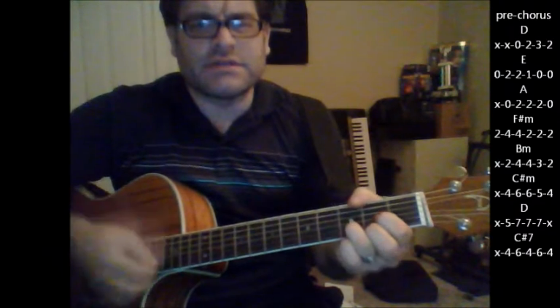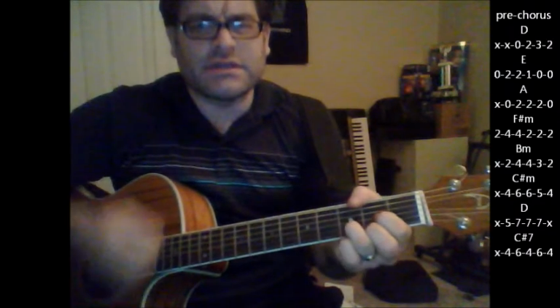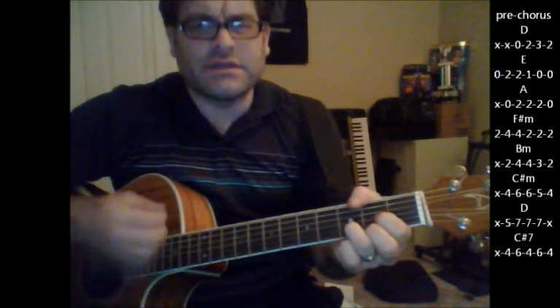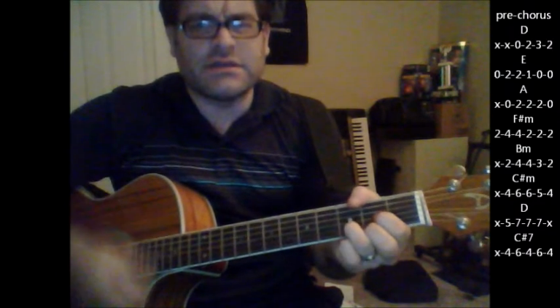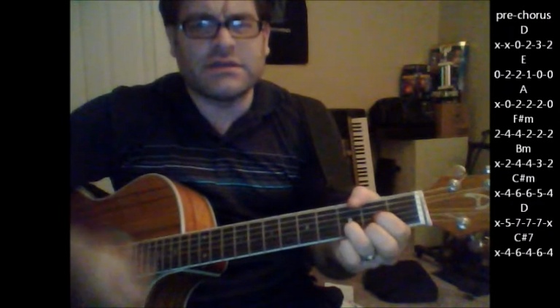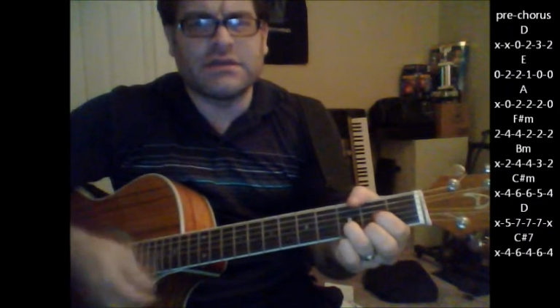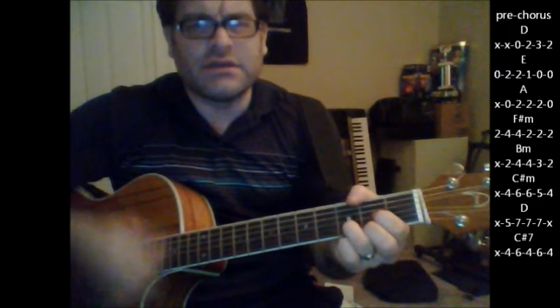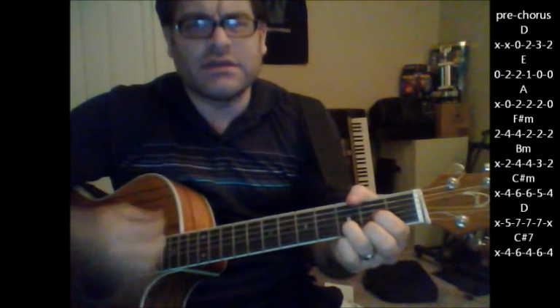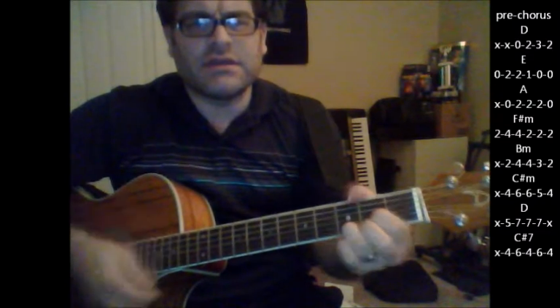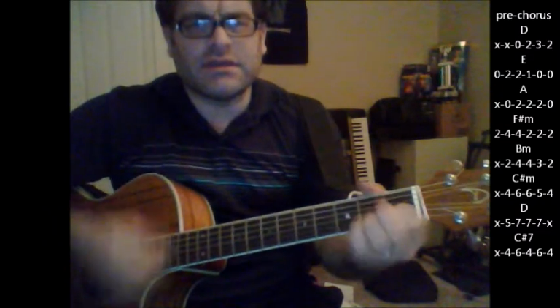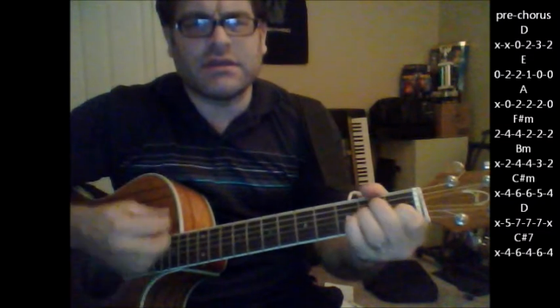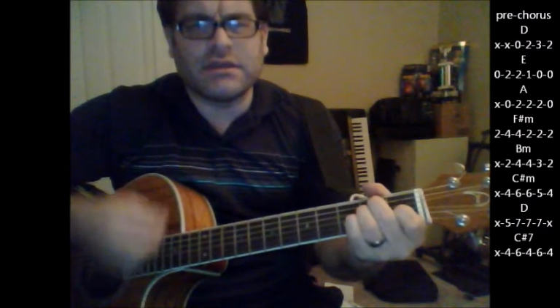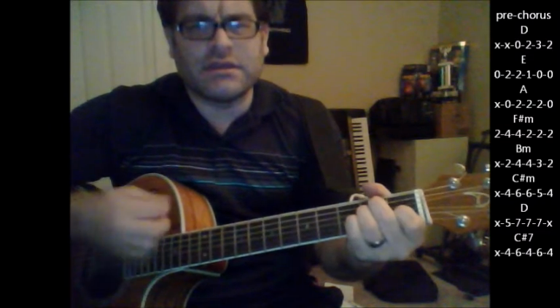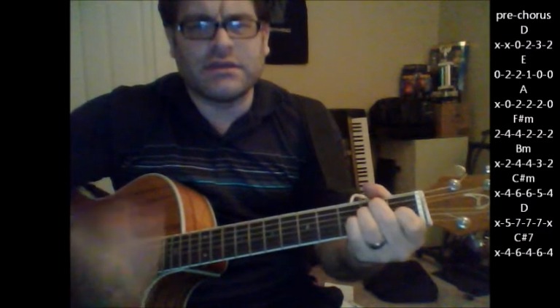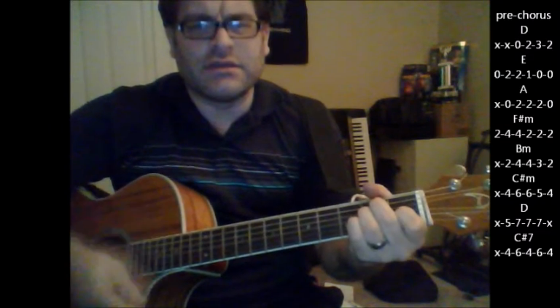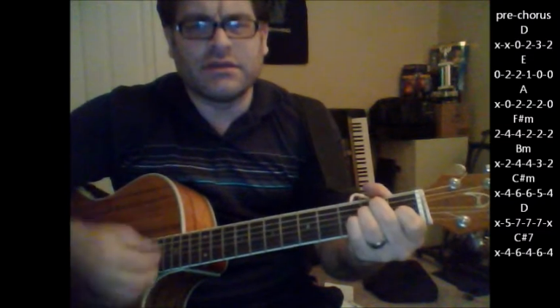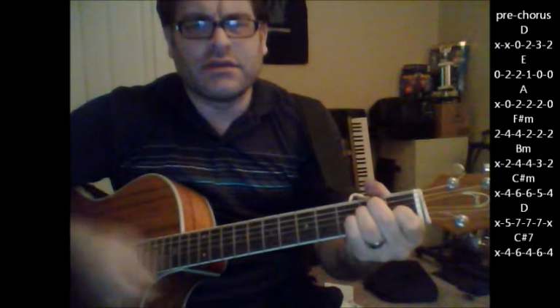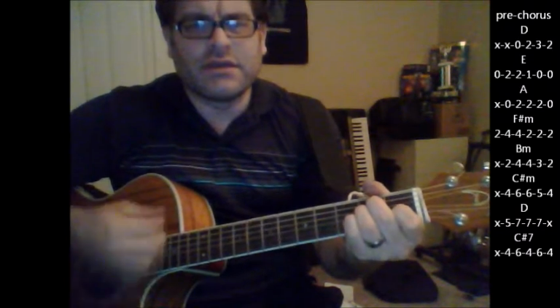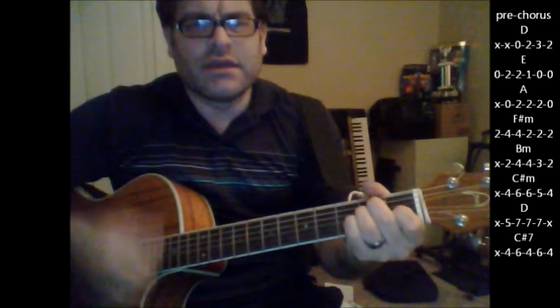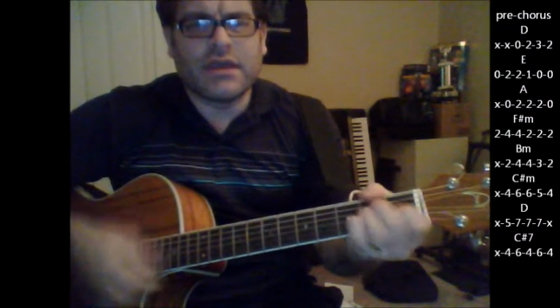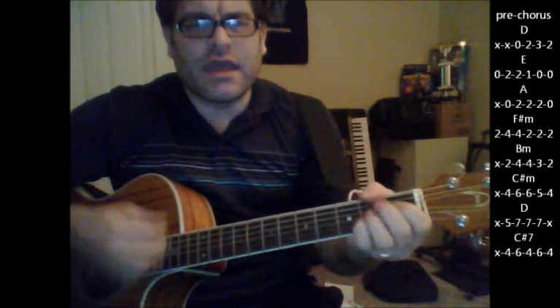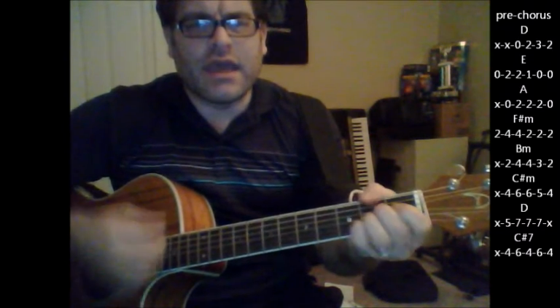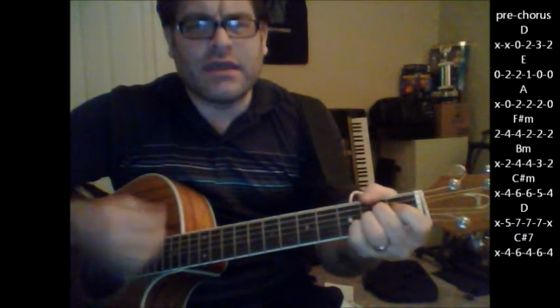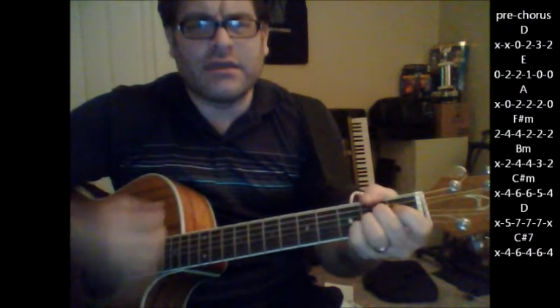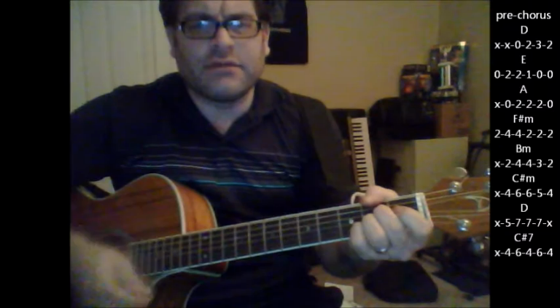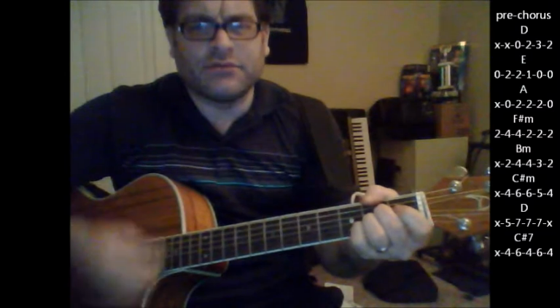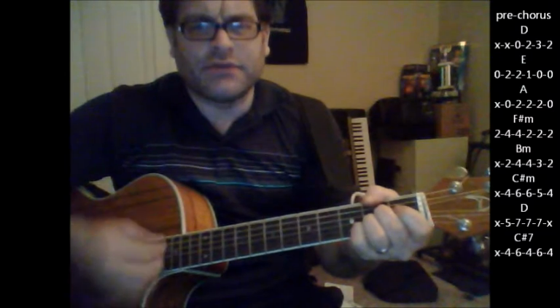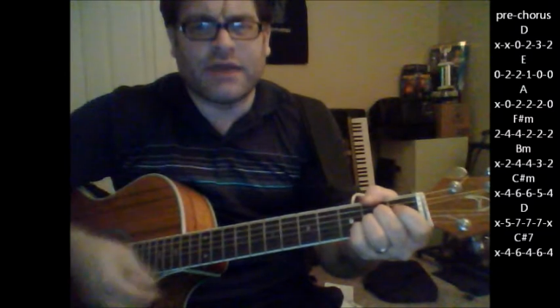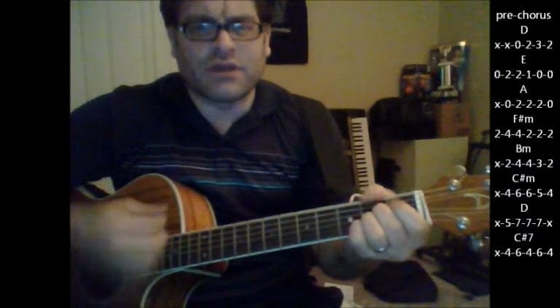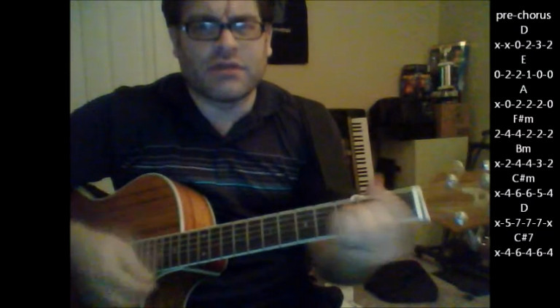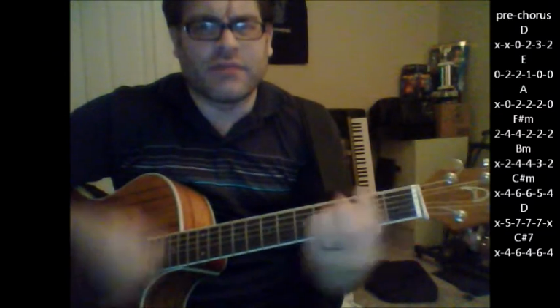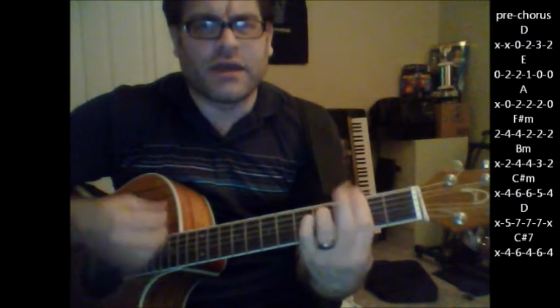Here's your pre-chorus: D, E, A, F sharp minor.